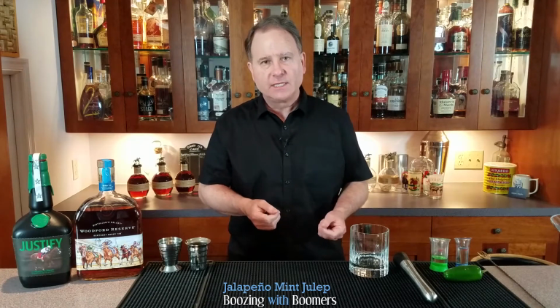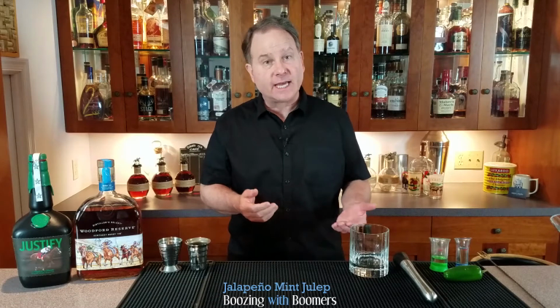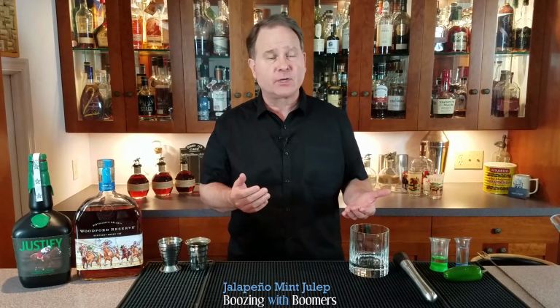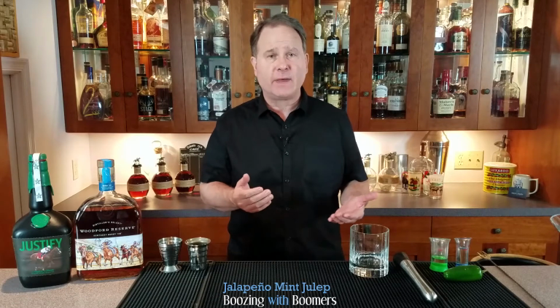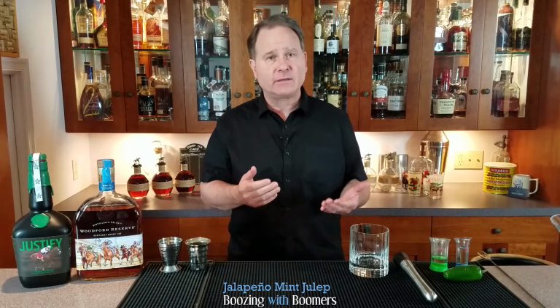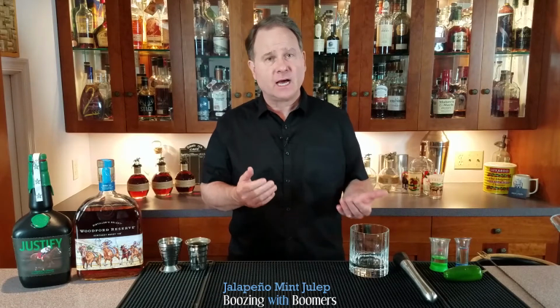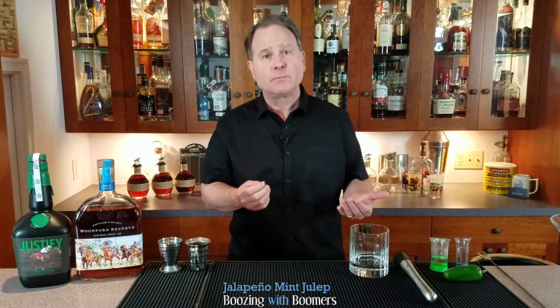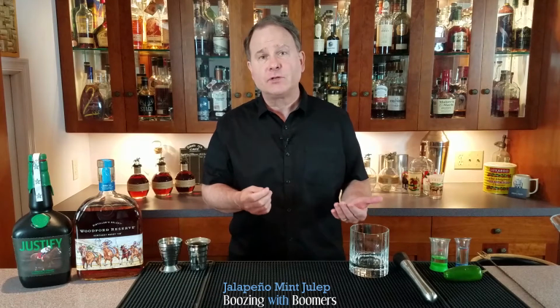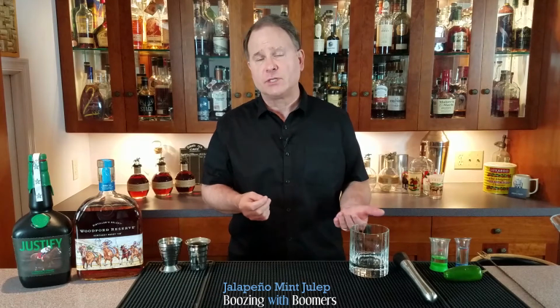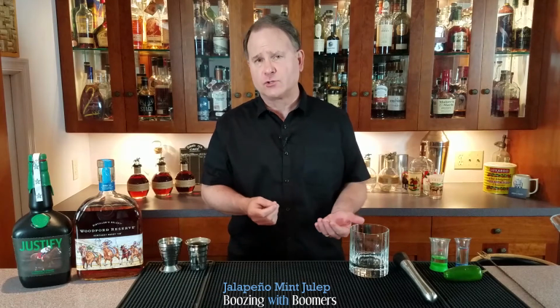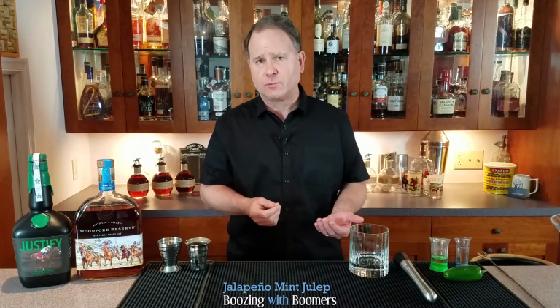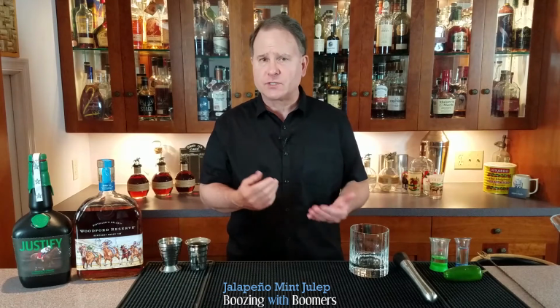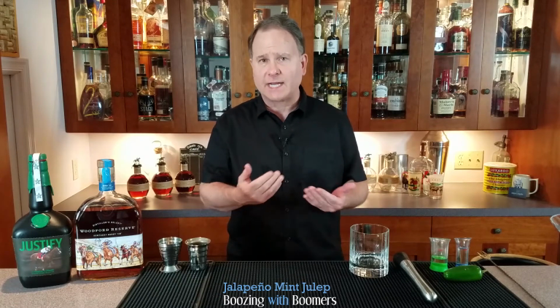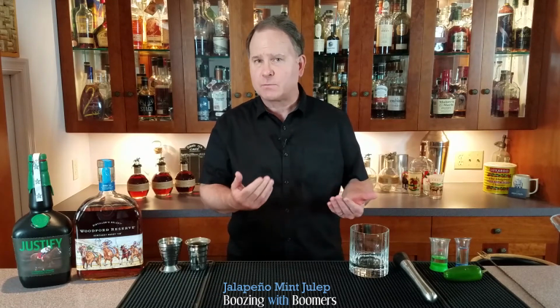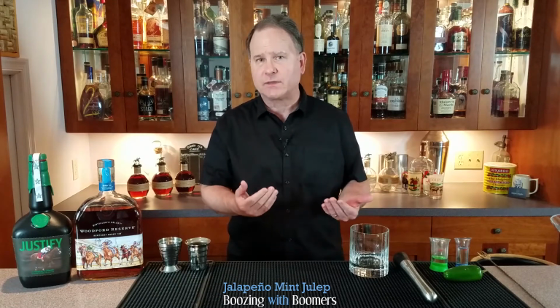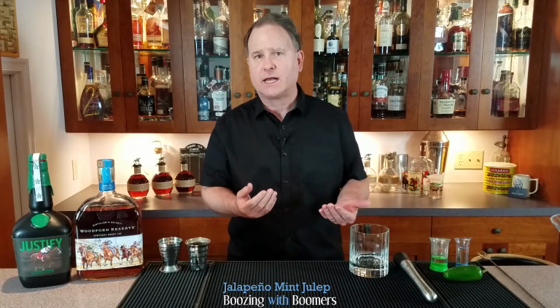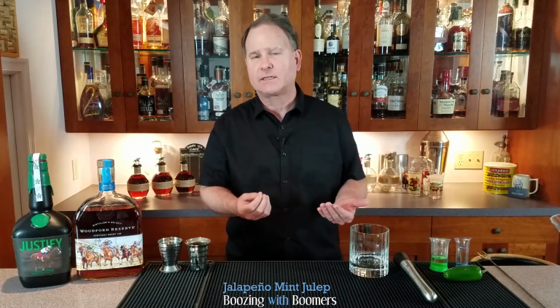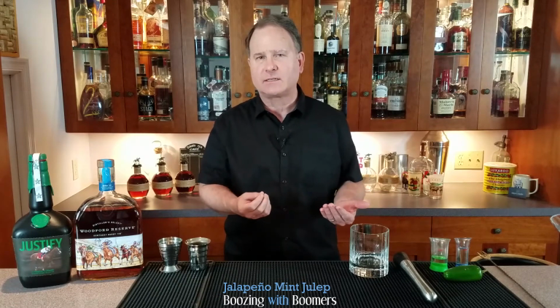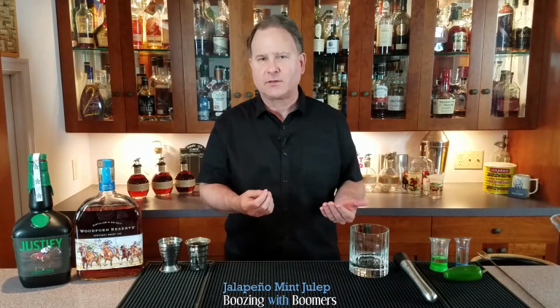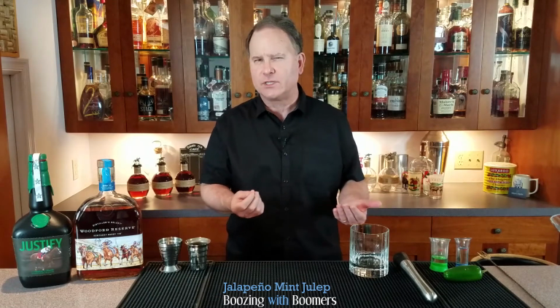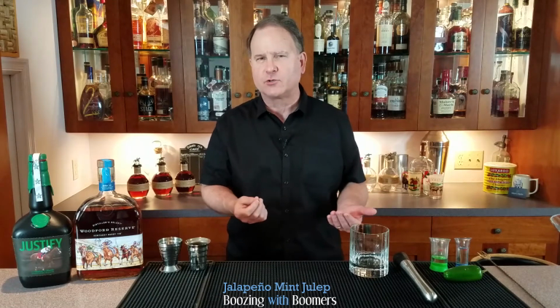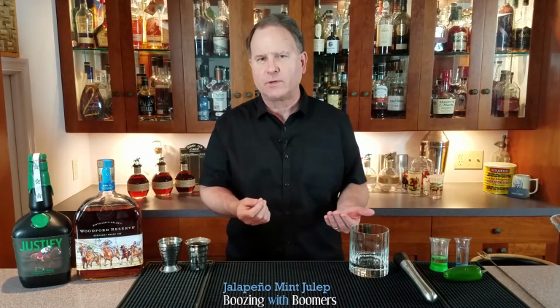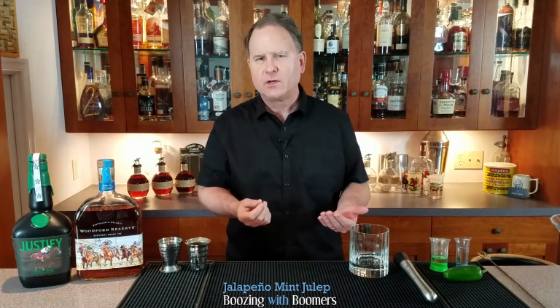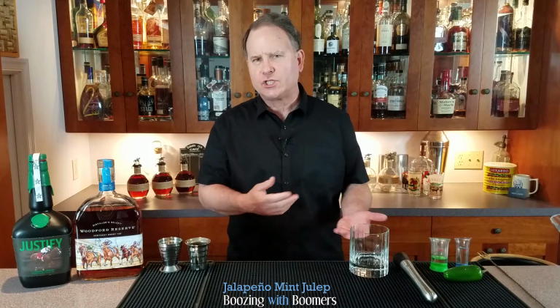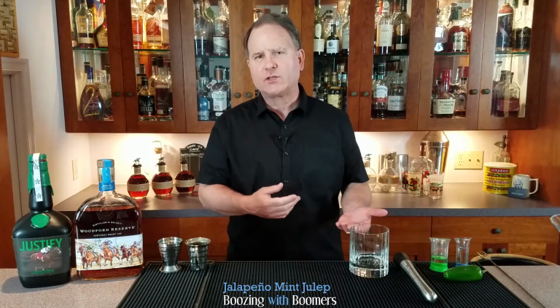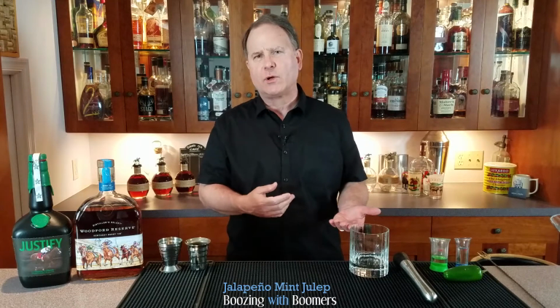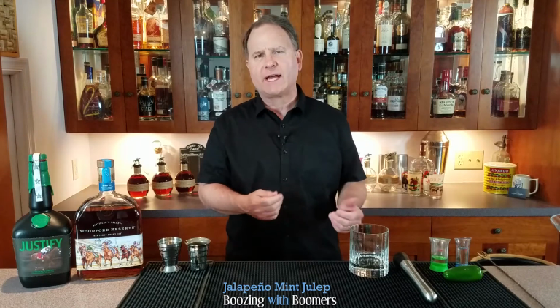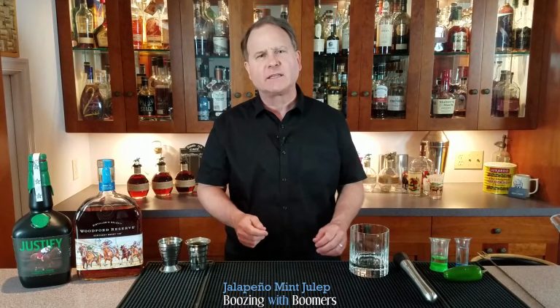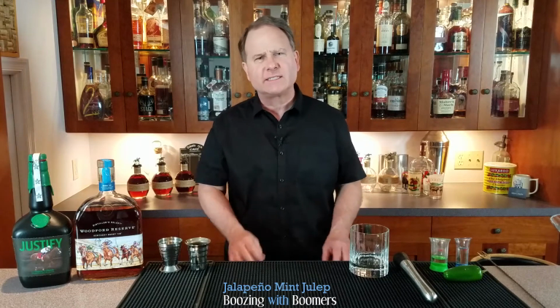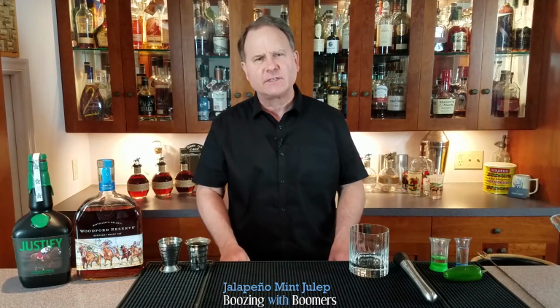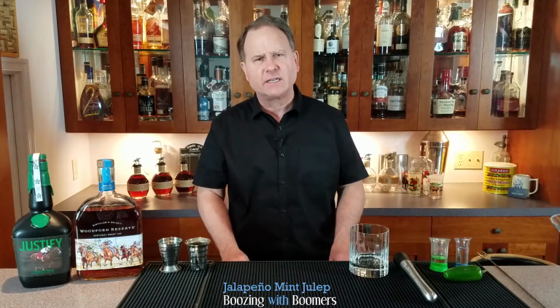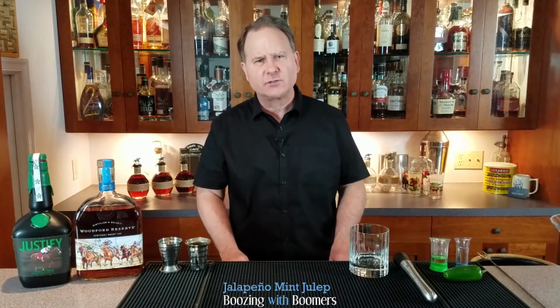Today, I'm going to make the jalapeño mint julep, which is my spin on the classic cocktail, the mint julep, which dates all the way back to the late 1700s.